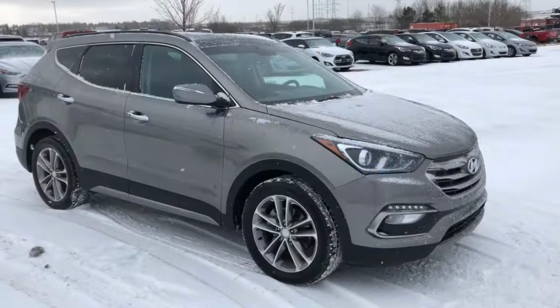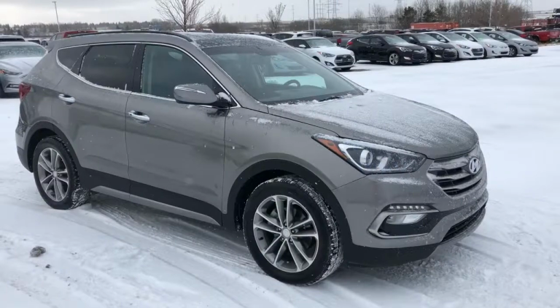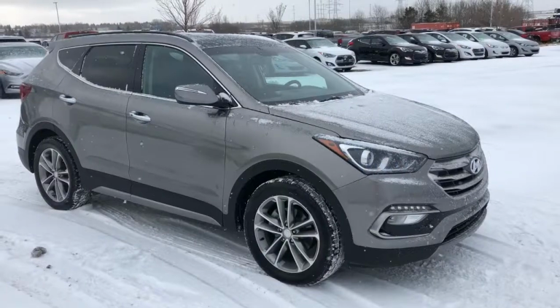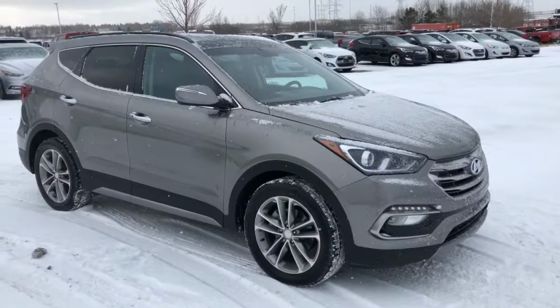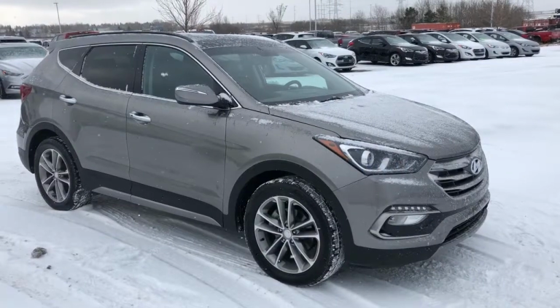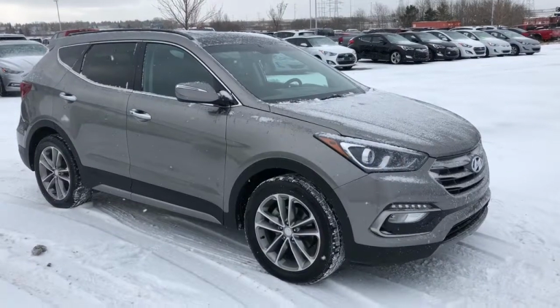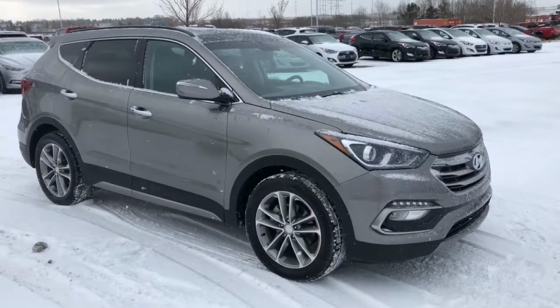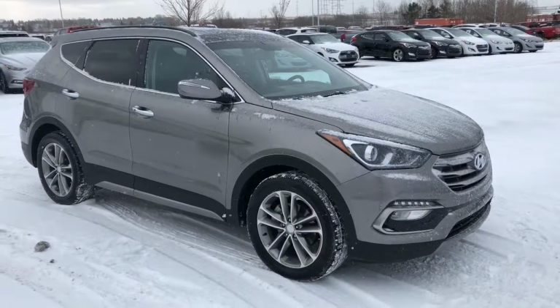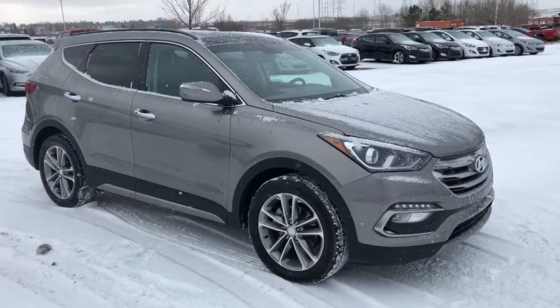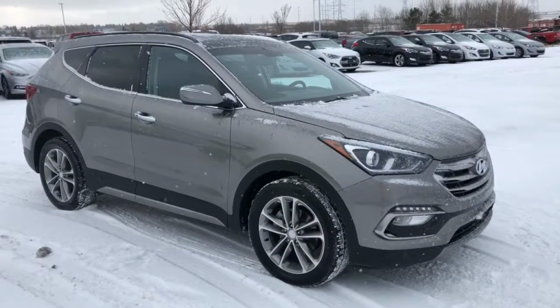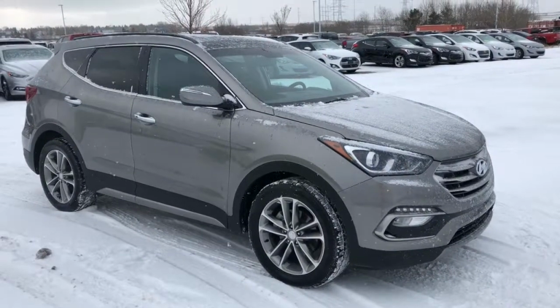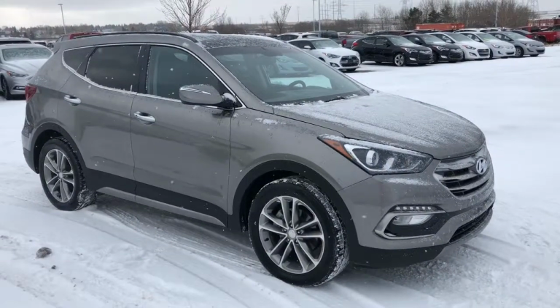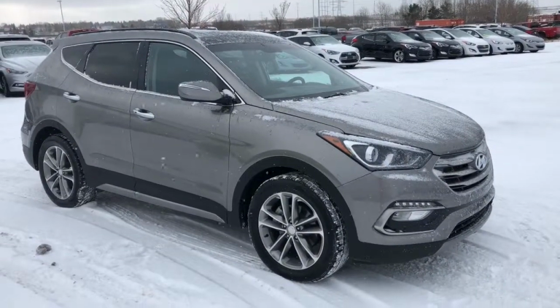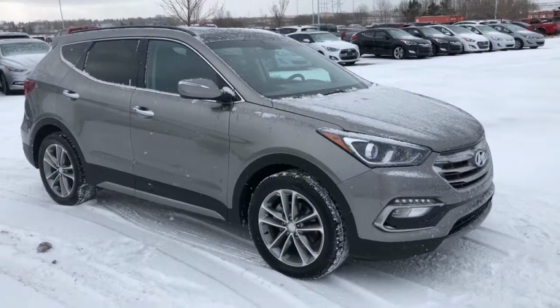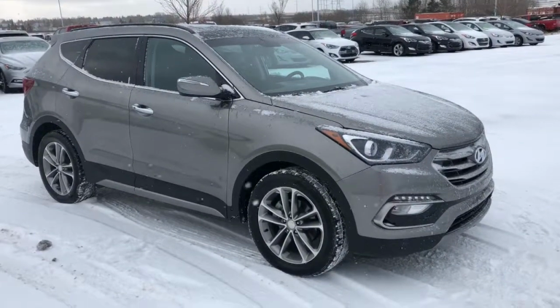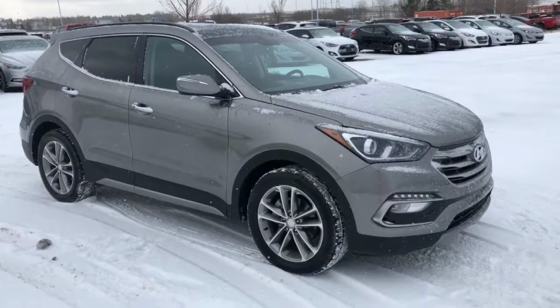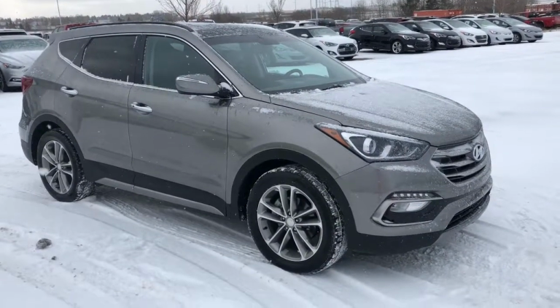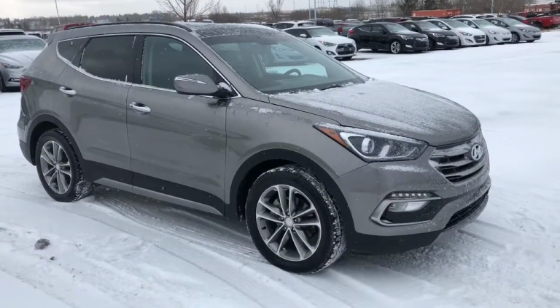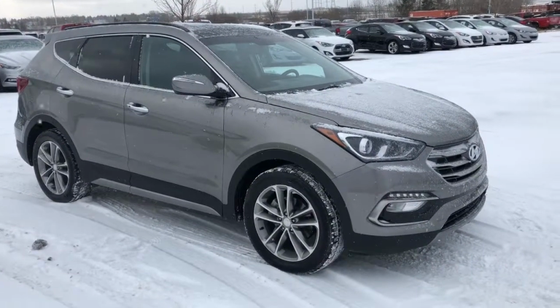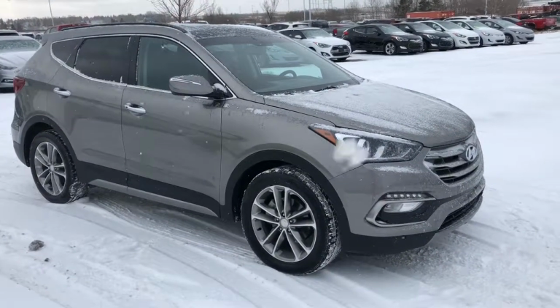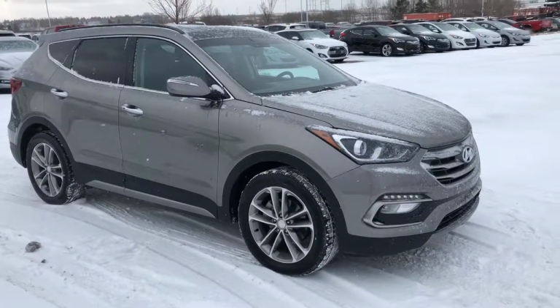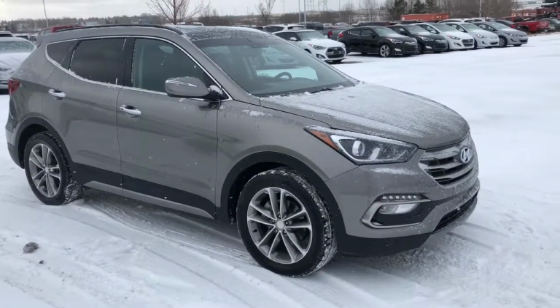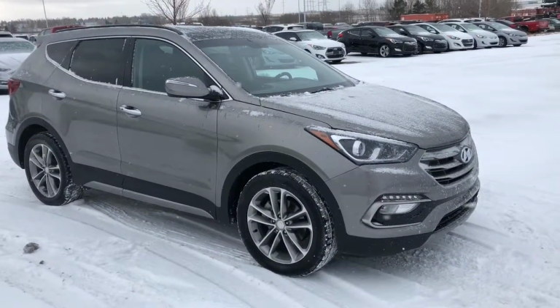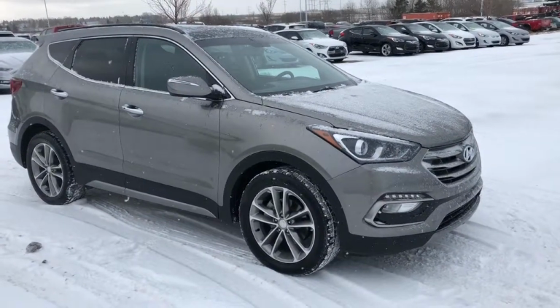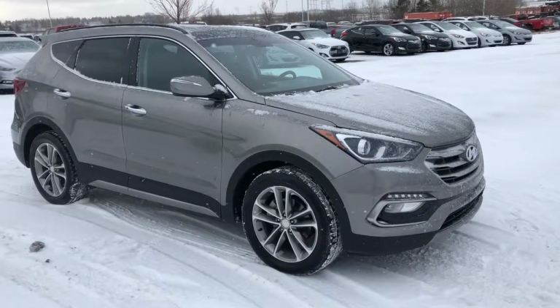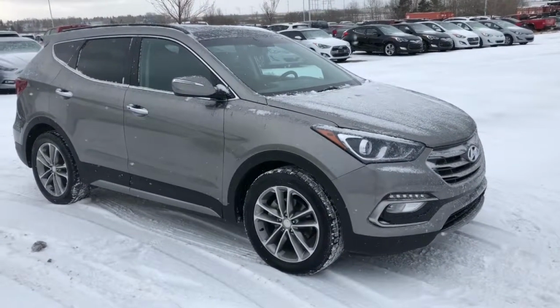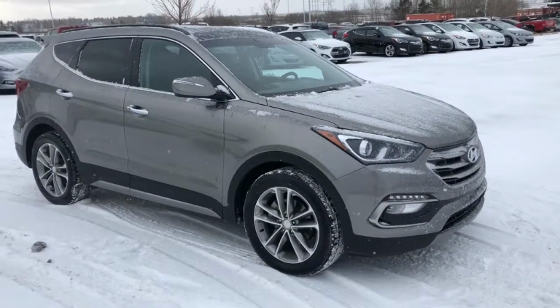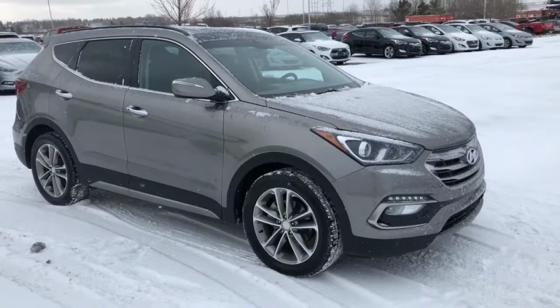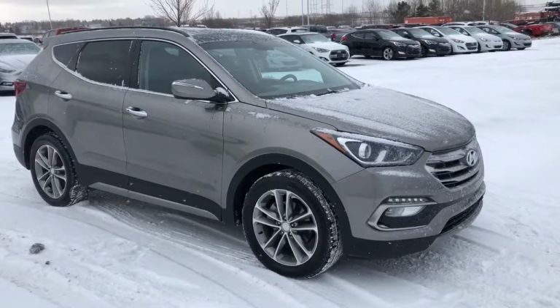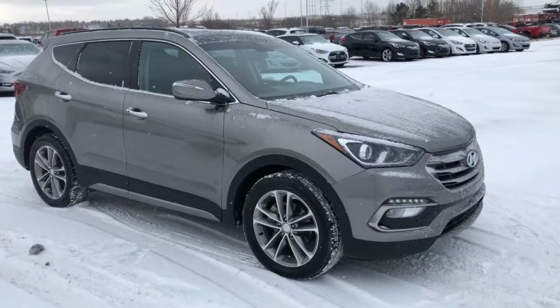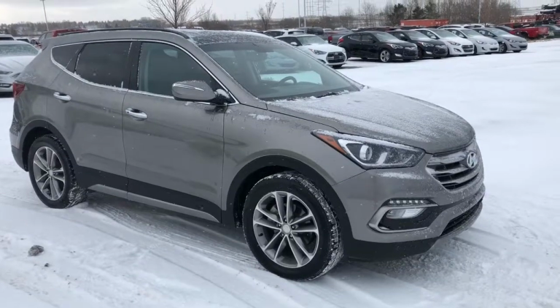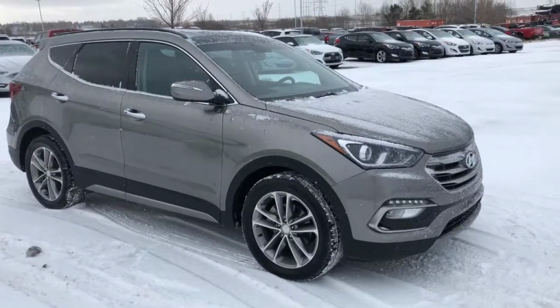Hi, it's Ellen here from Sherwood Park Hyundai. Come join me as we walk around this 2017 Santa Fe.